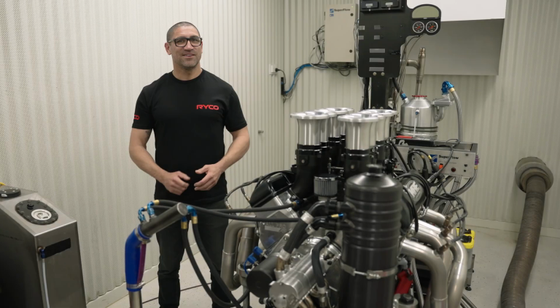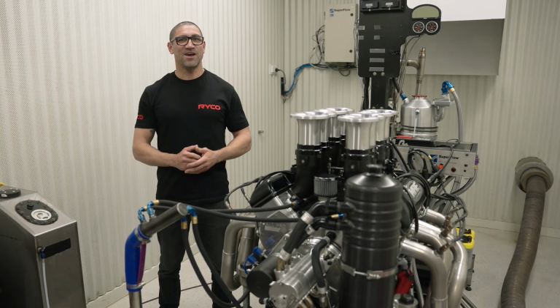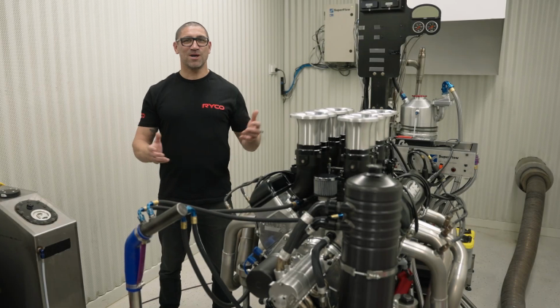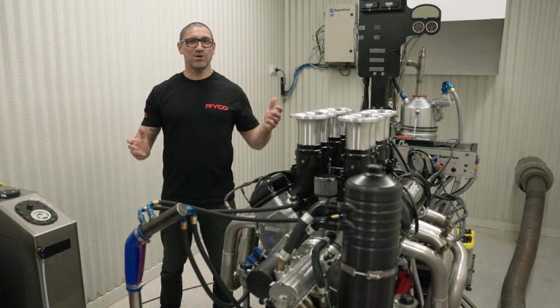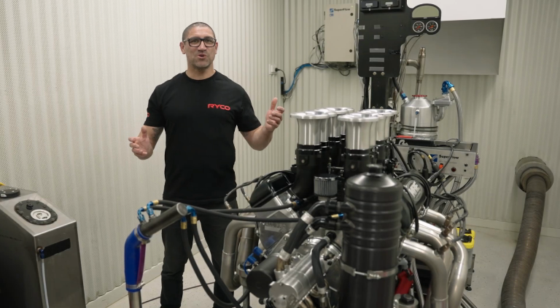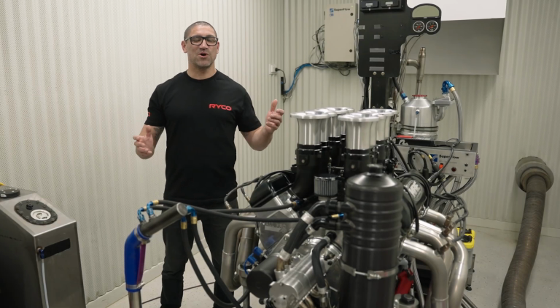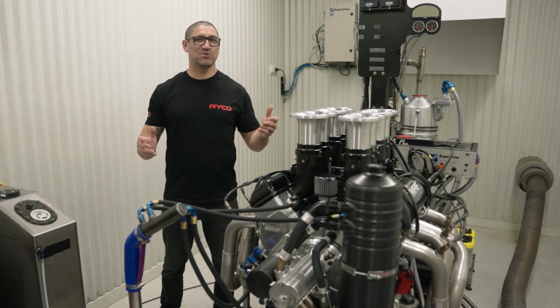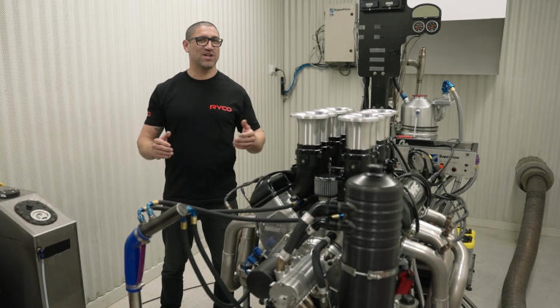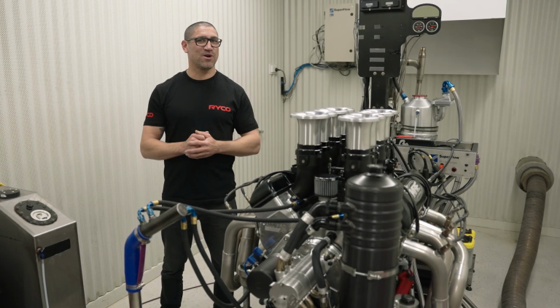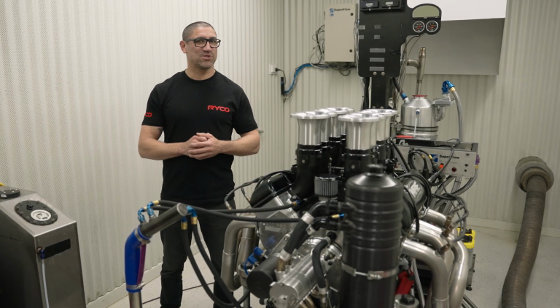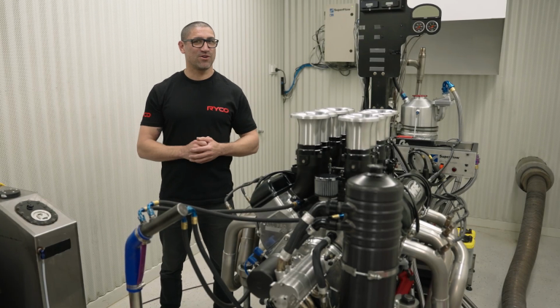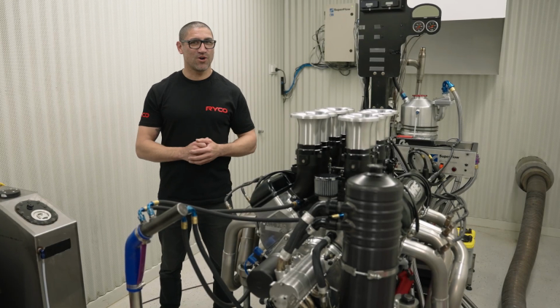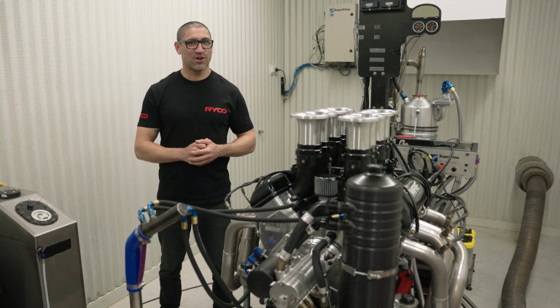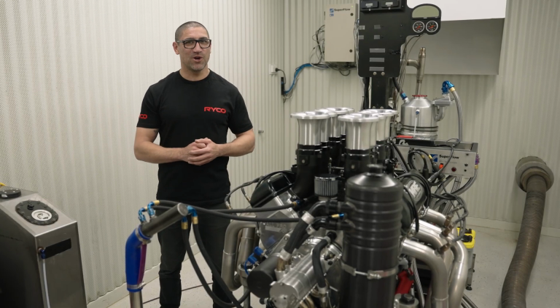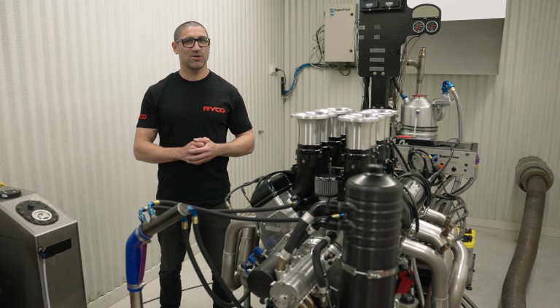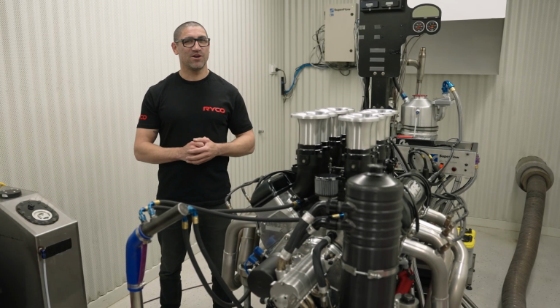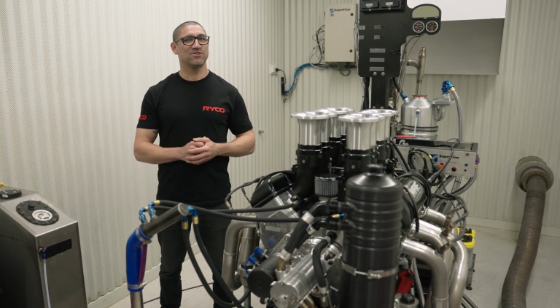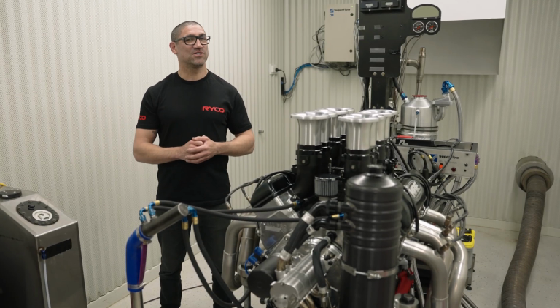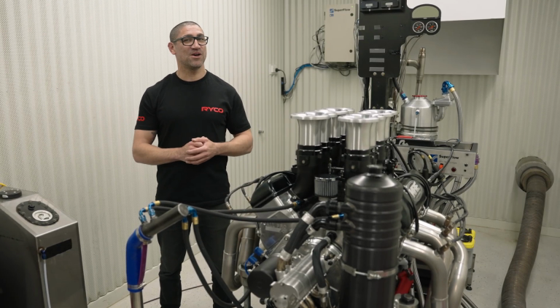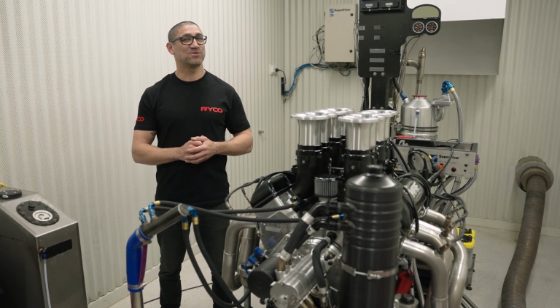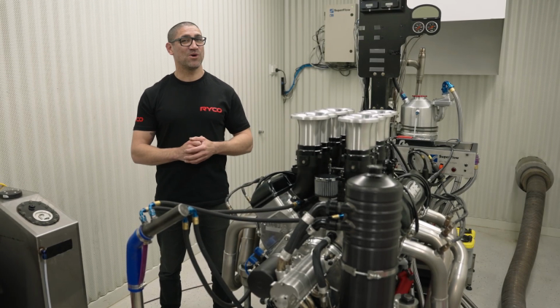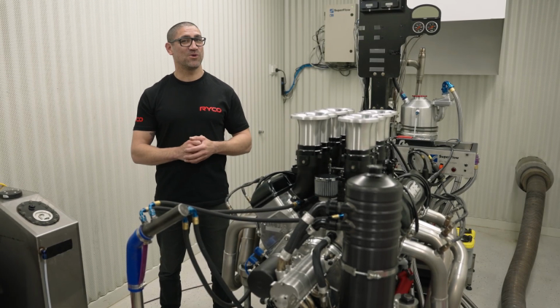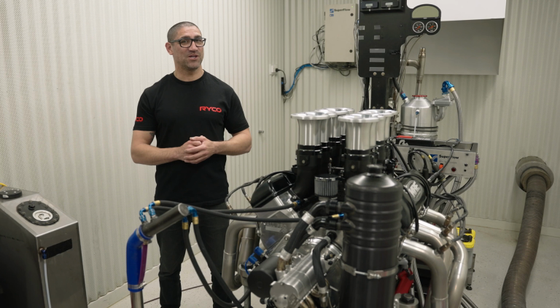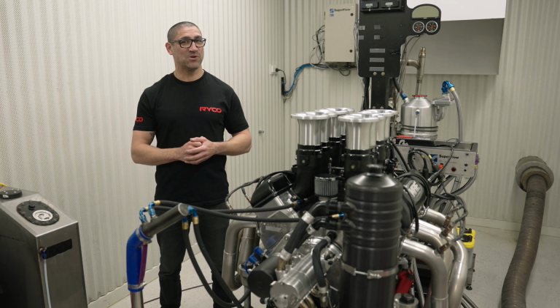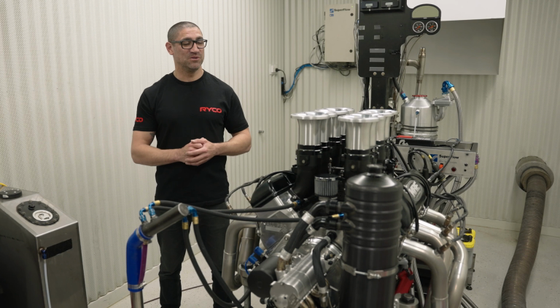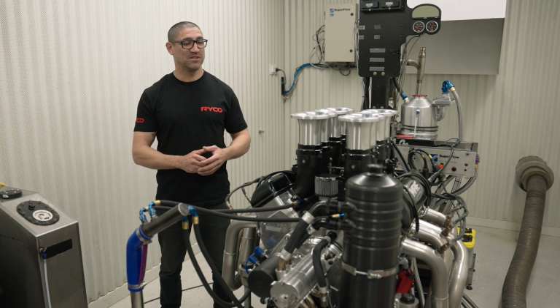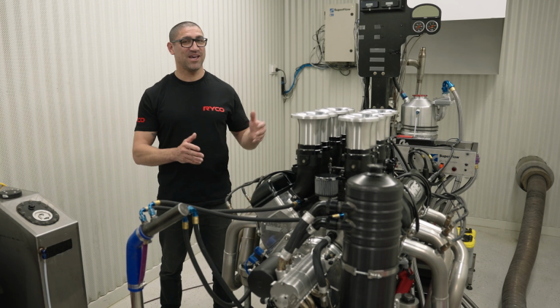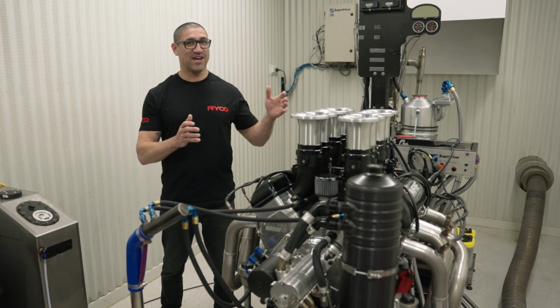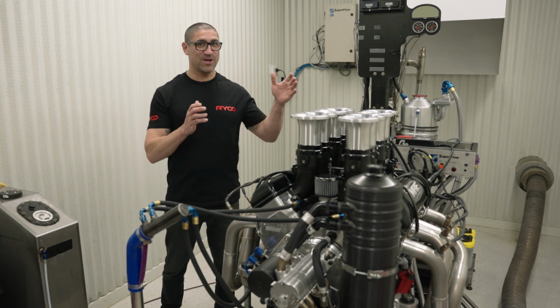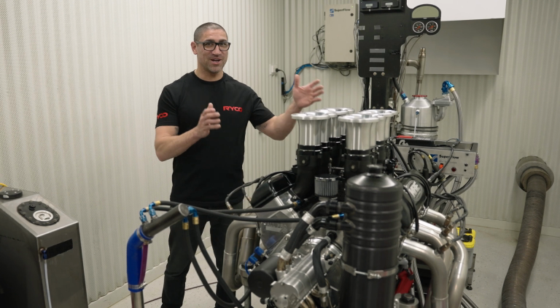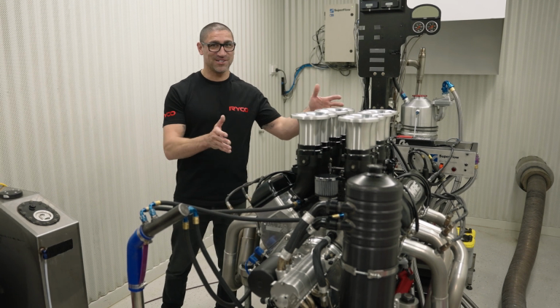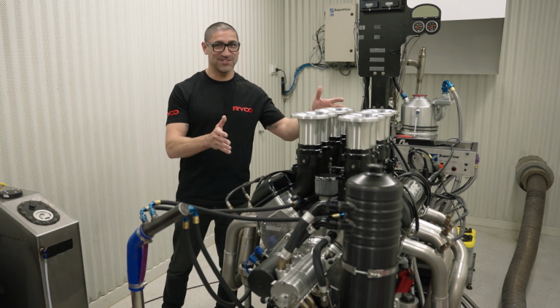G'day, I'm Mark Boxer and welcome to another episode of Ryko Workshop Heroes. Today I'm somewhere really cool: KRE Race Engines.